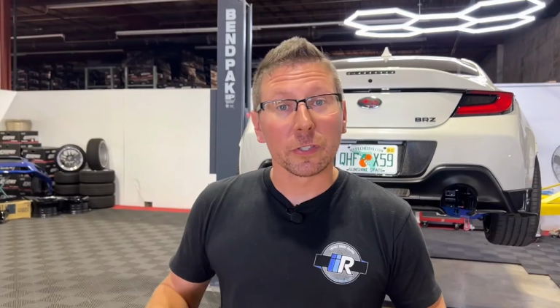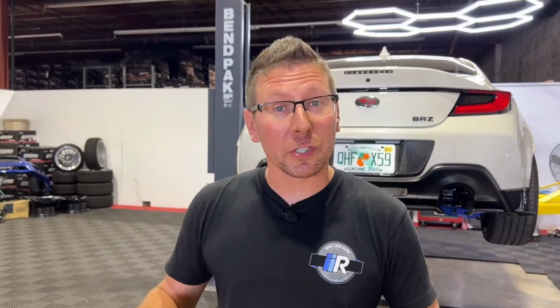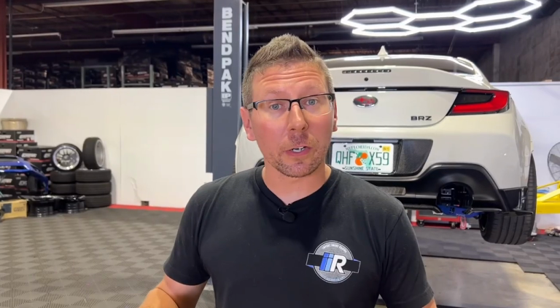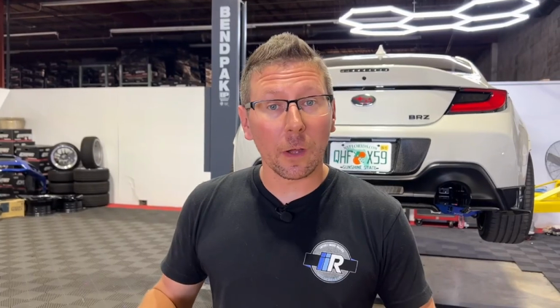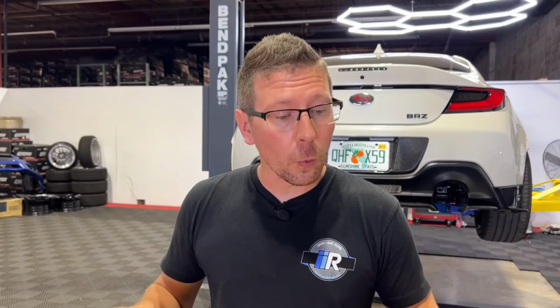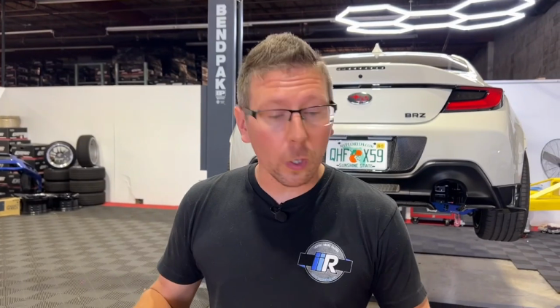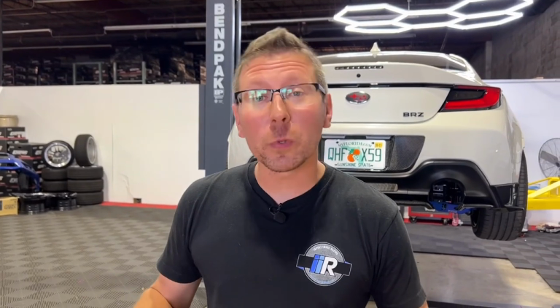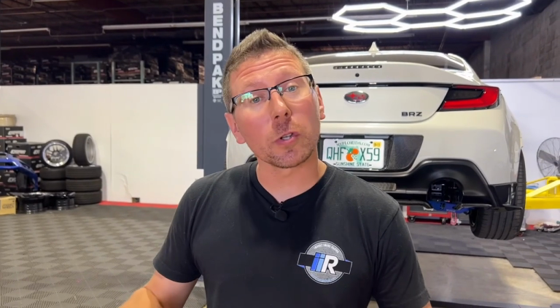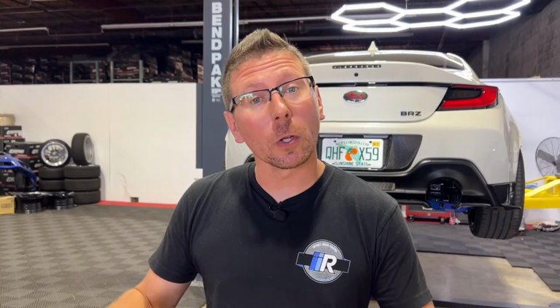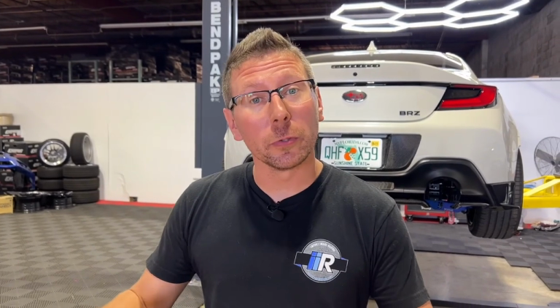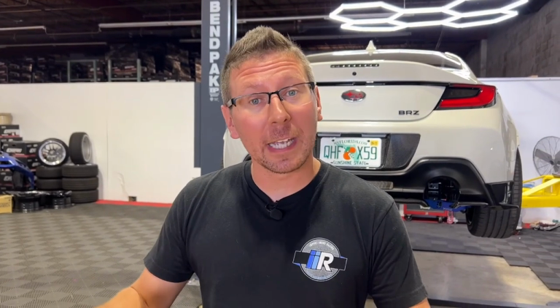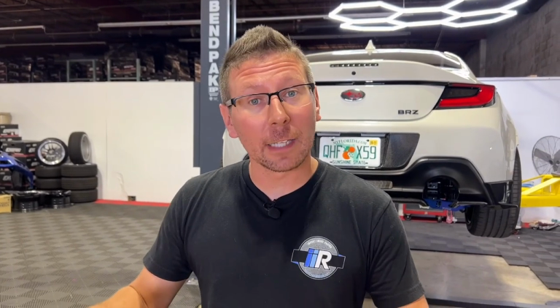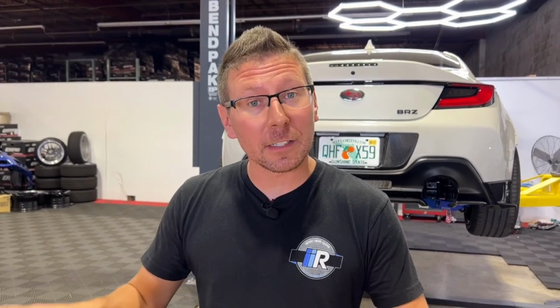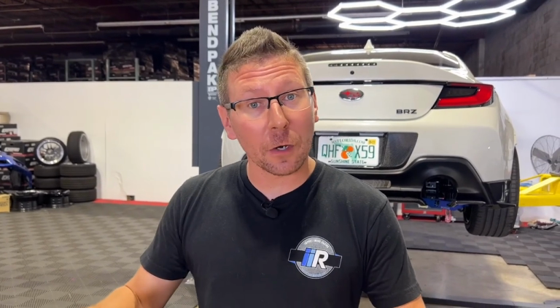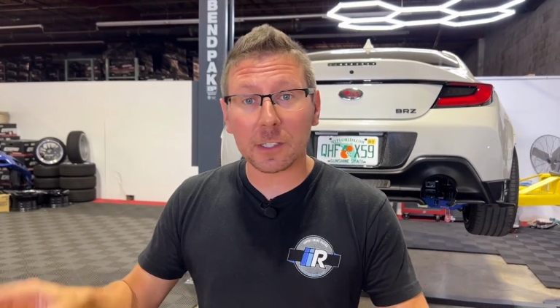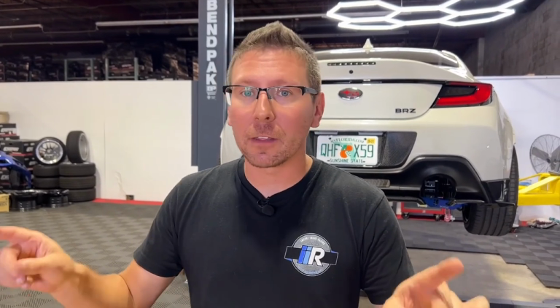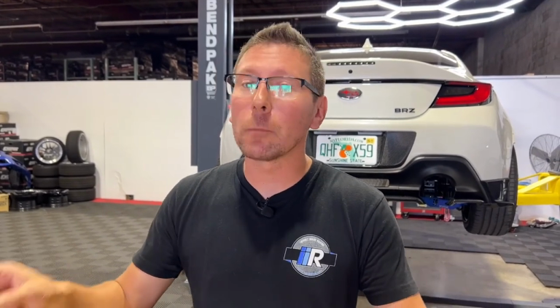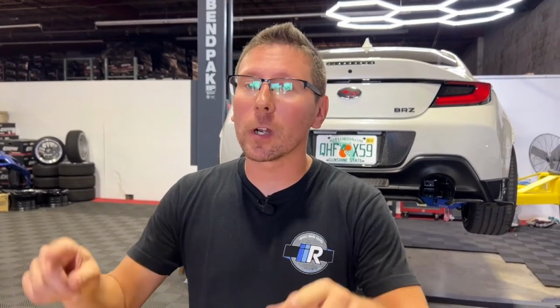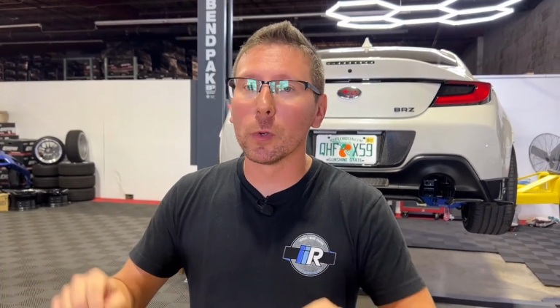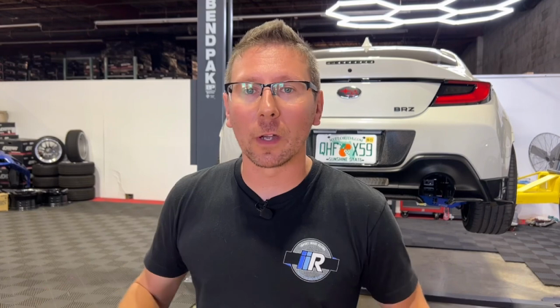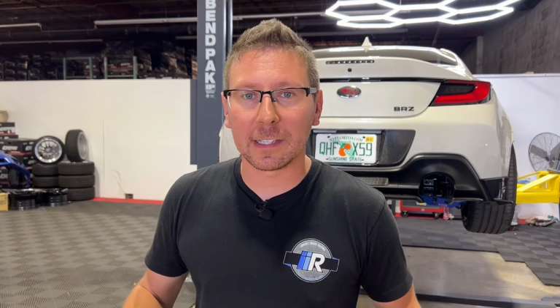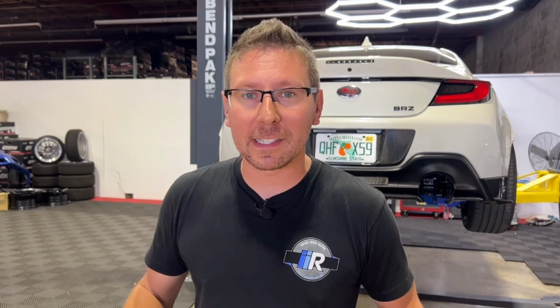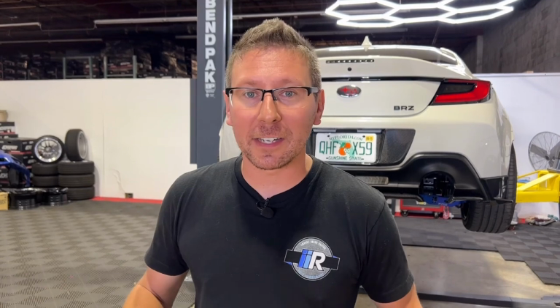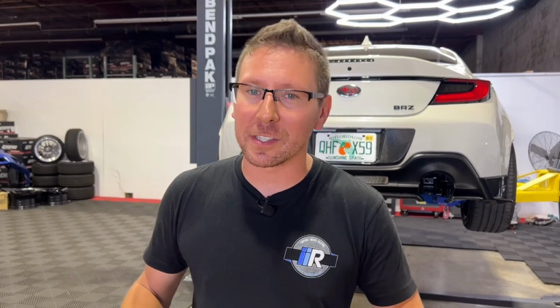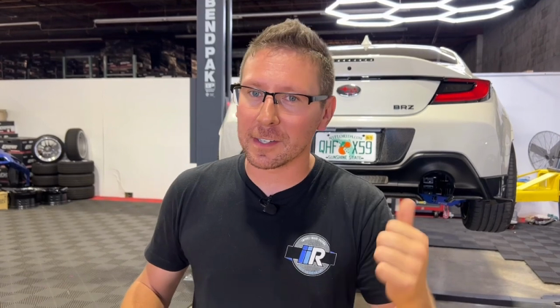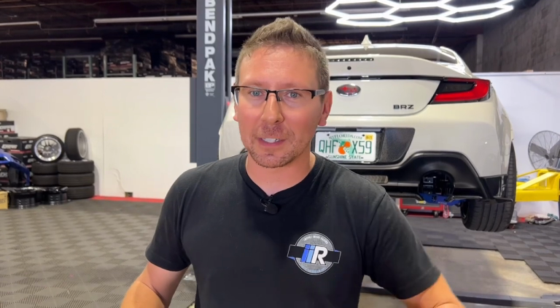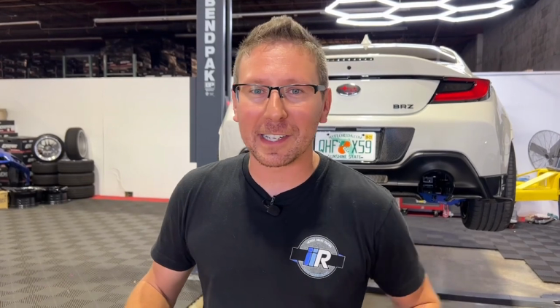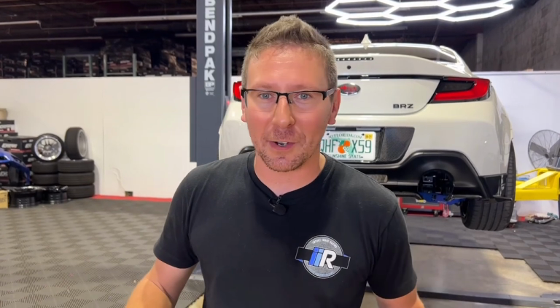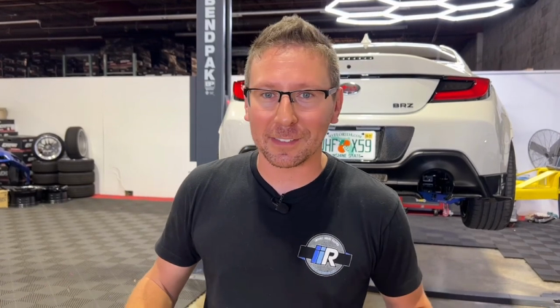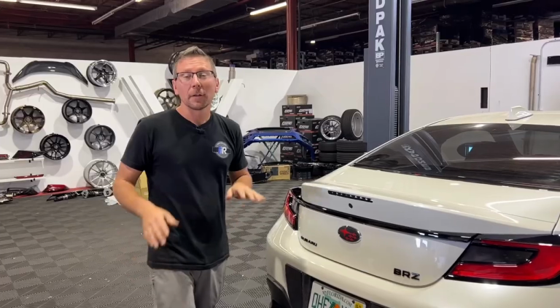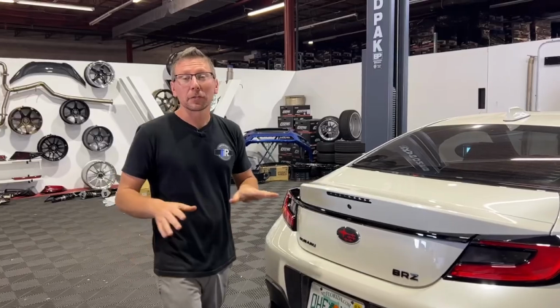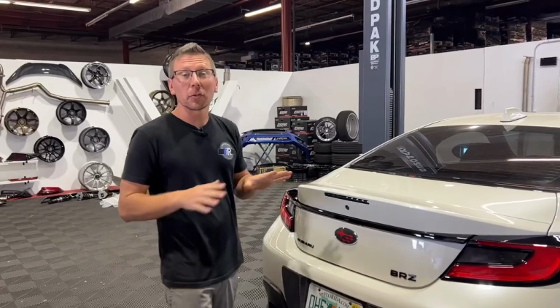To start it off, we're going to install our two taillights first, then we're going to move on to the extensions. So let's get started.